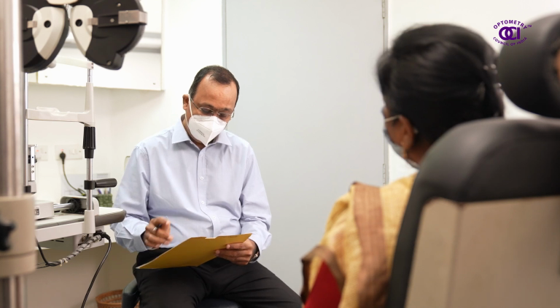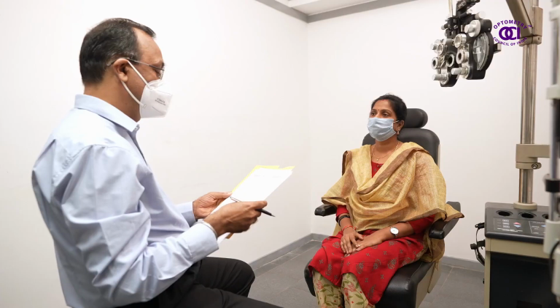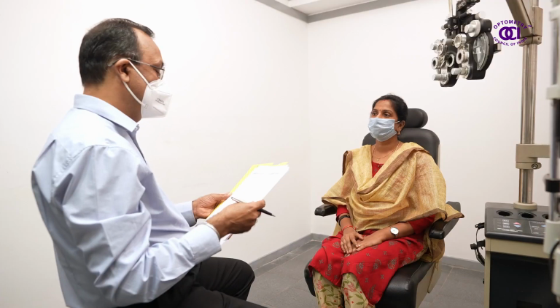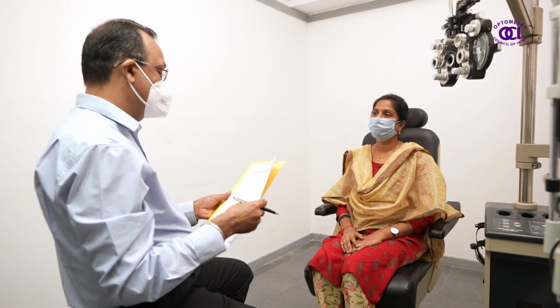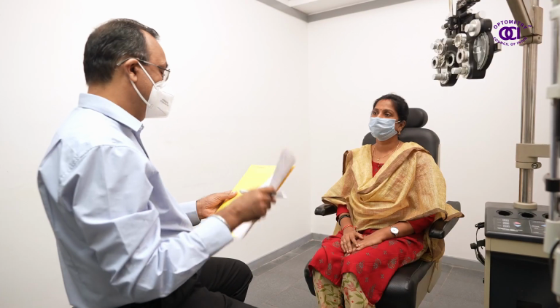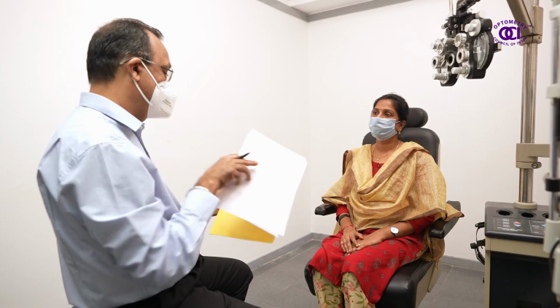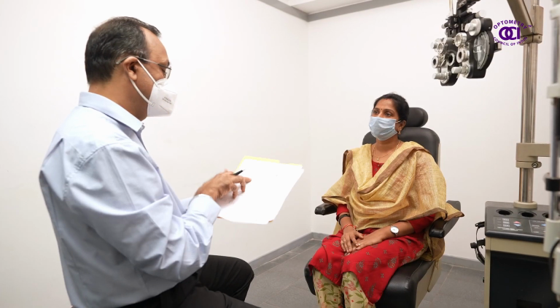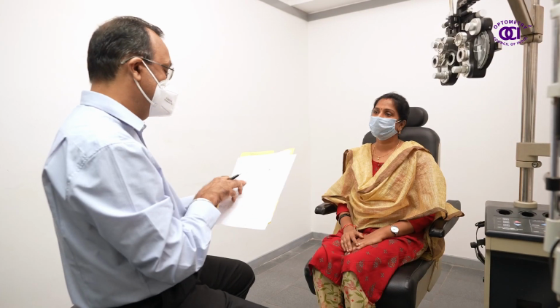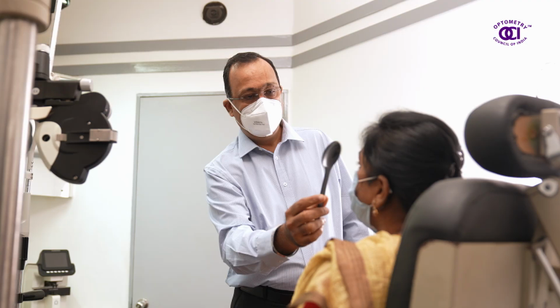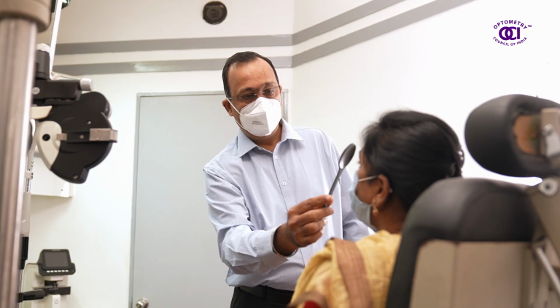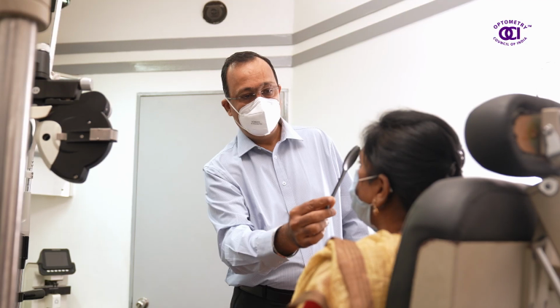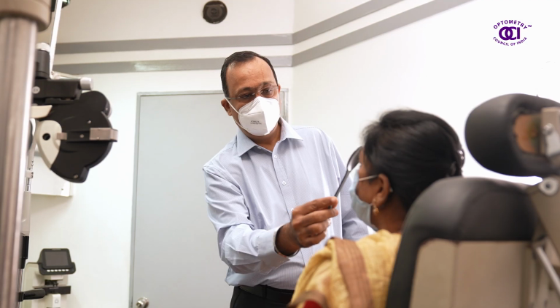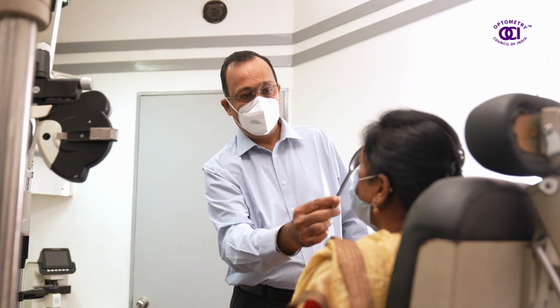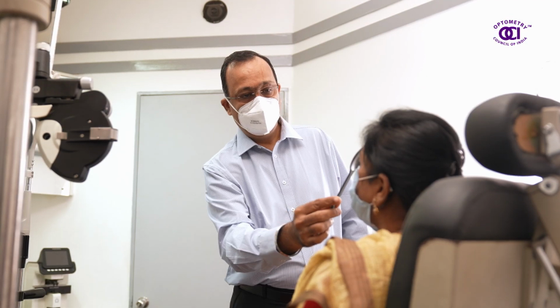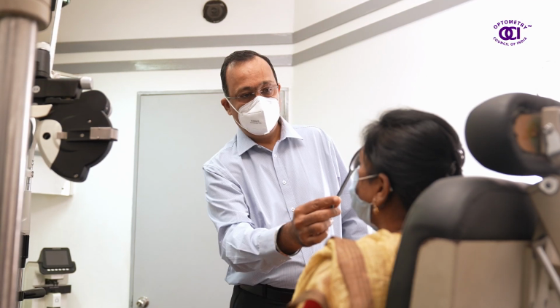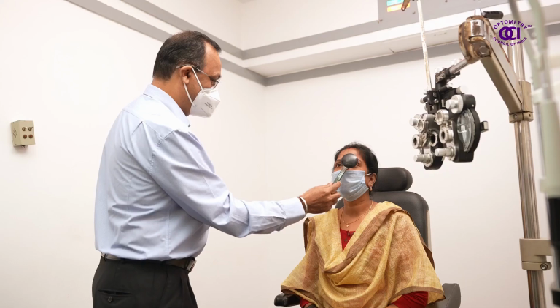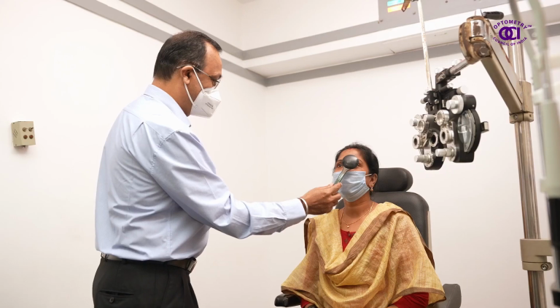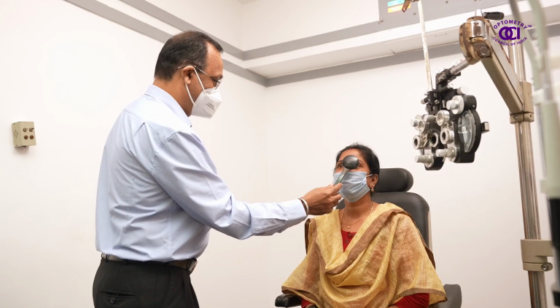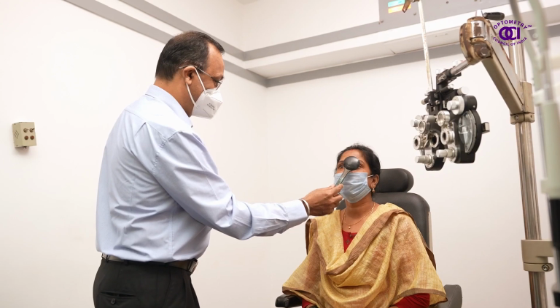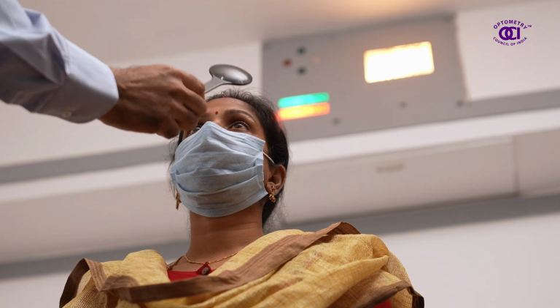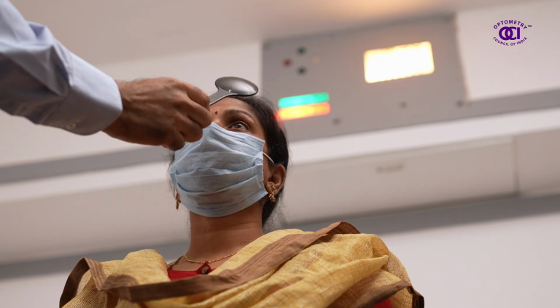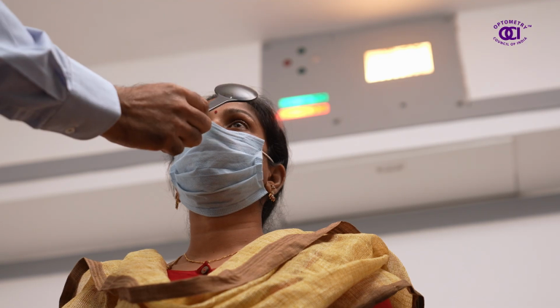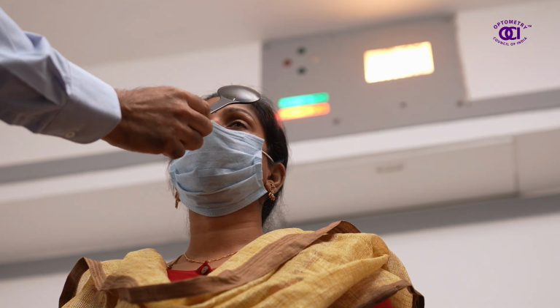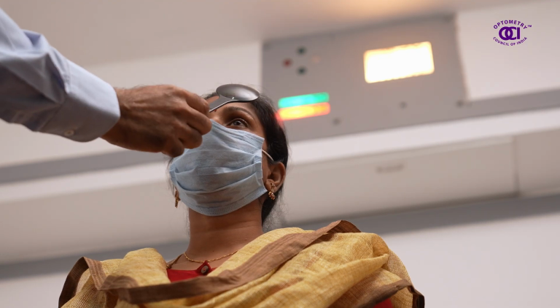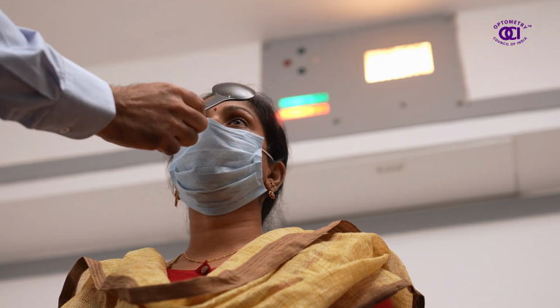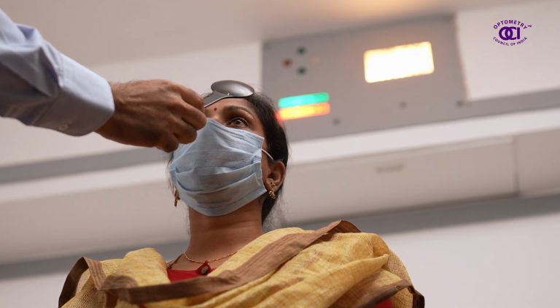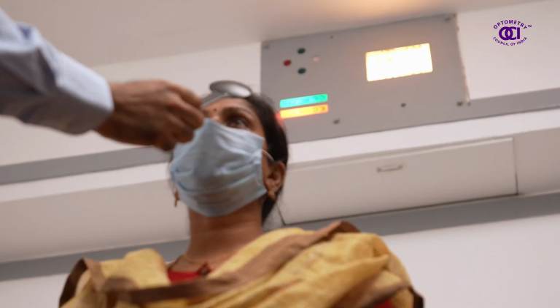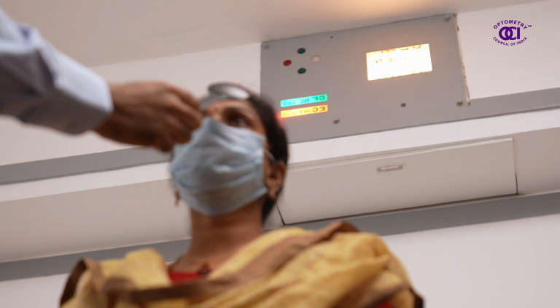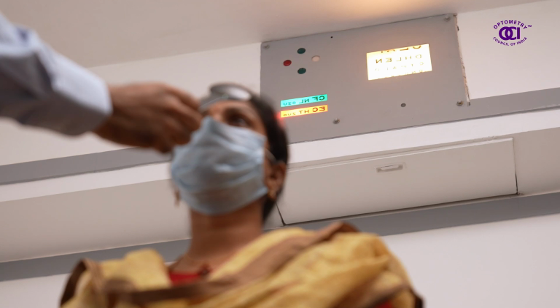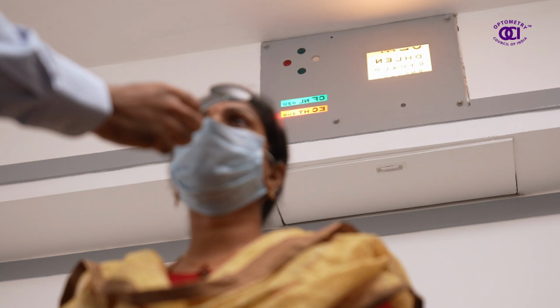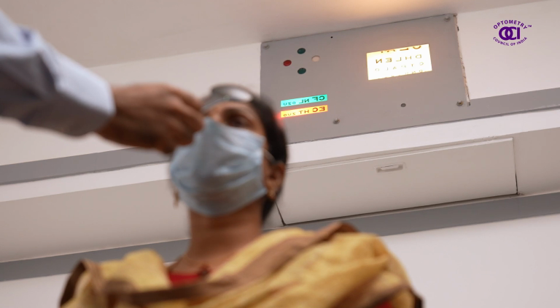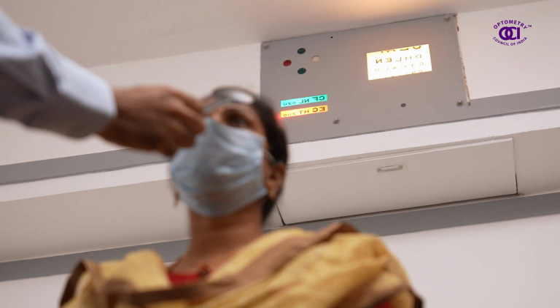Once done, the optometrist checks your current vision.